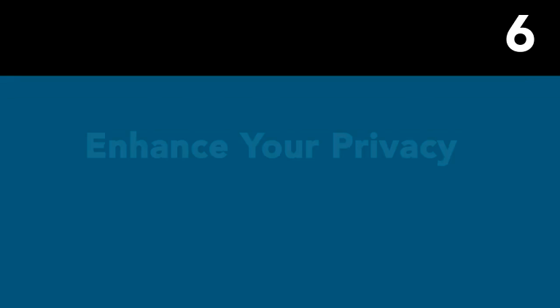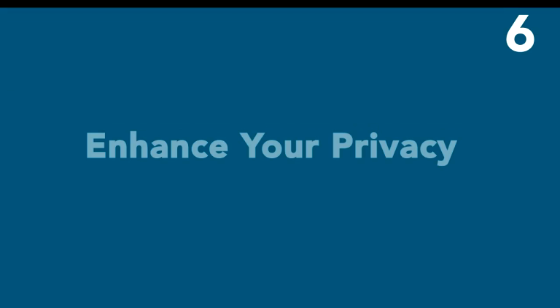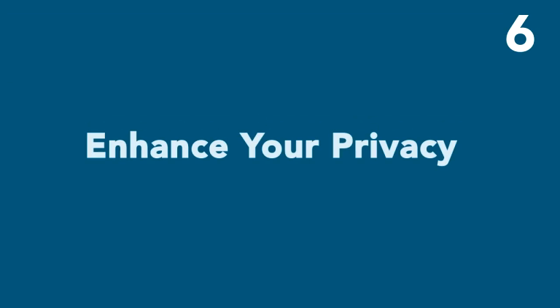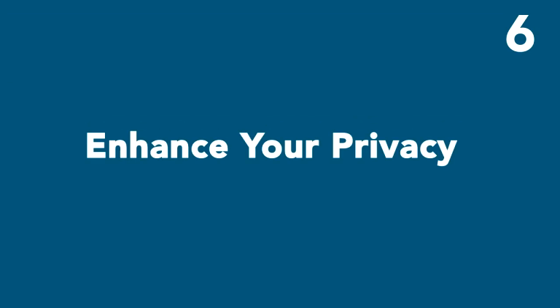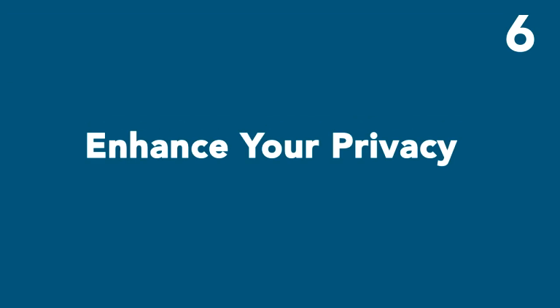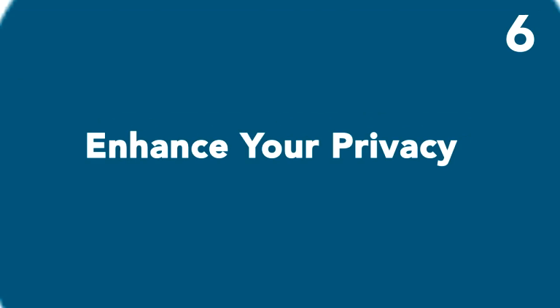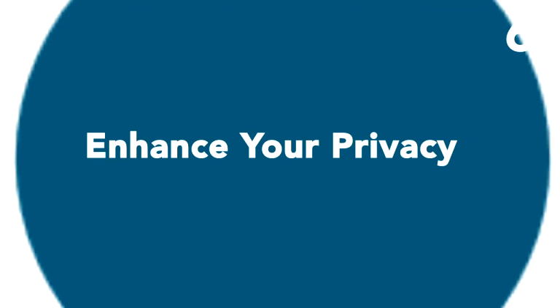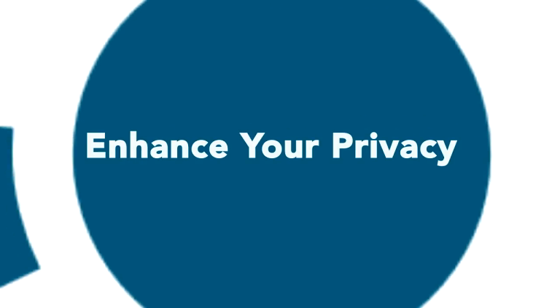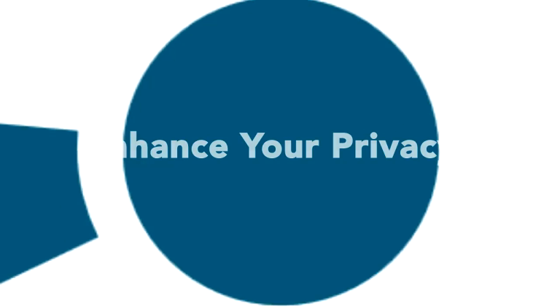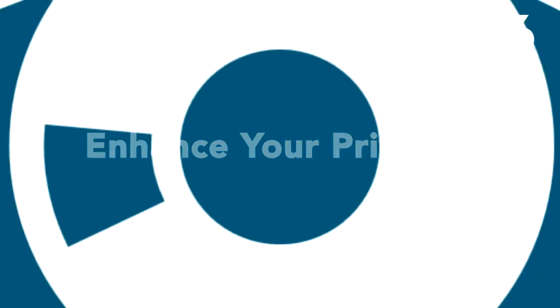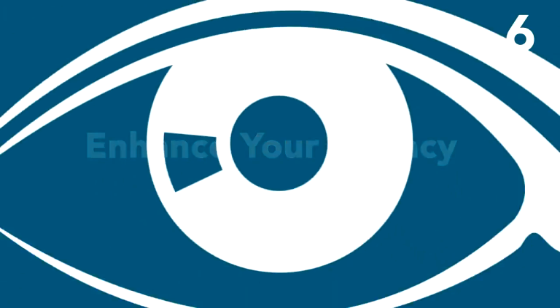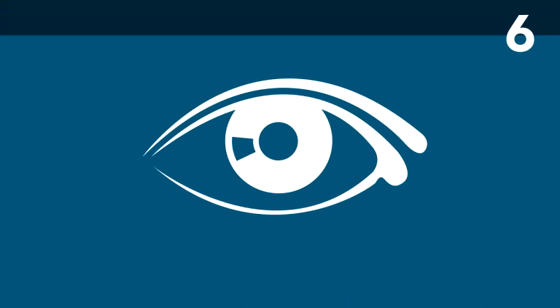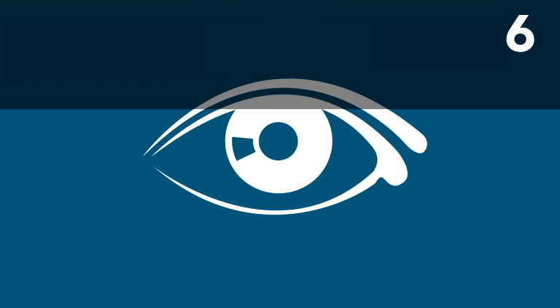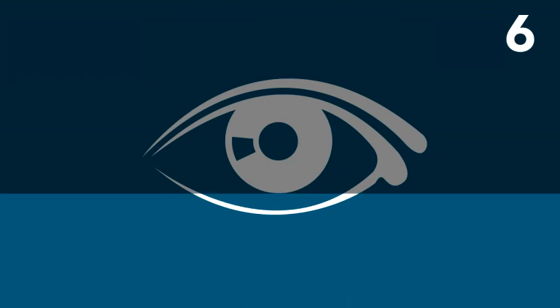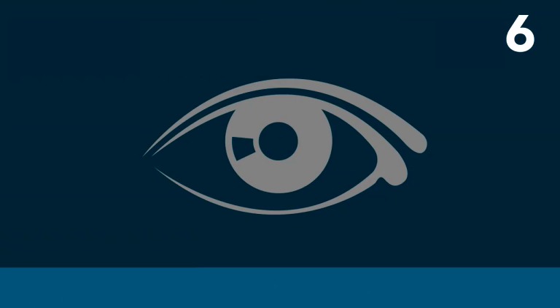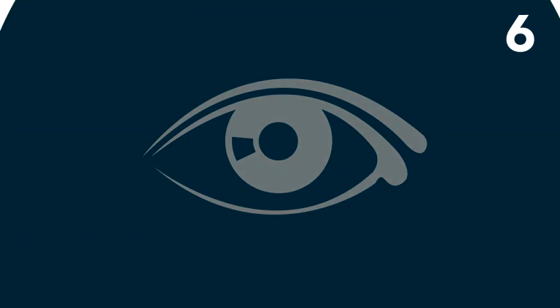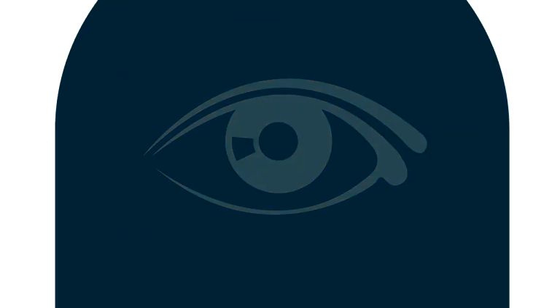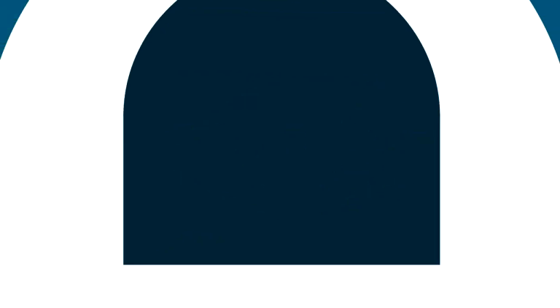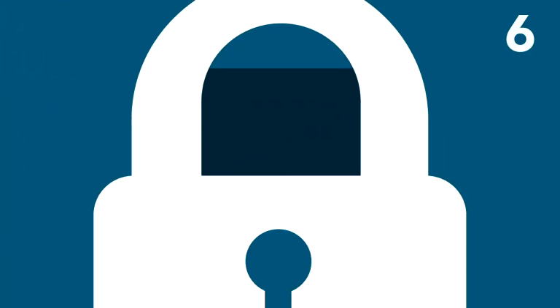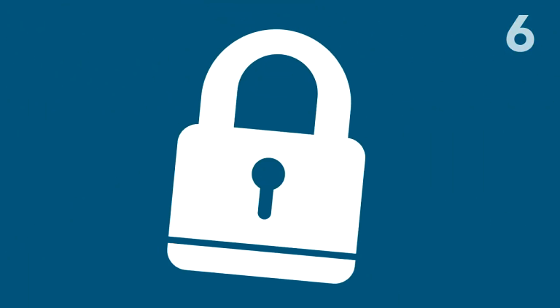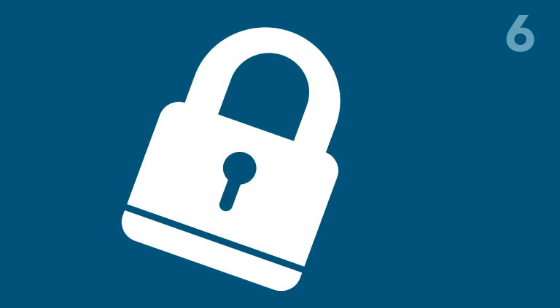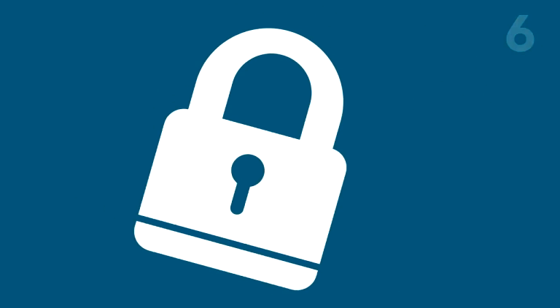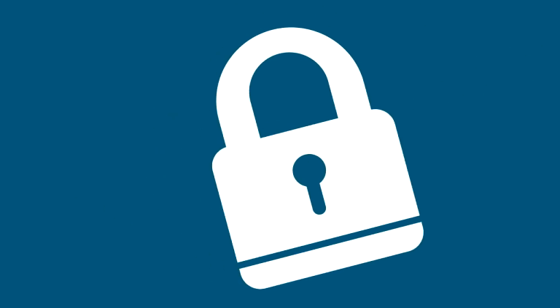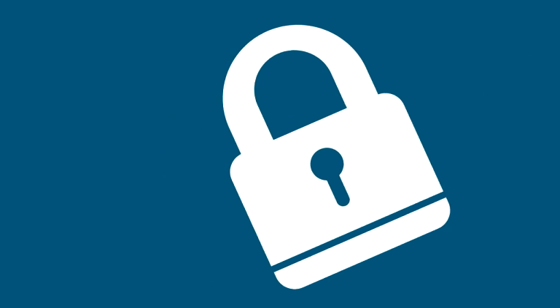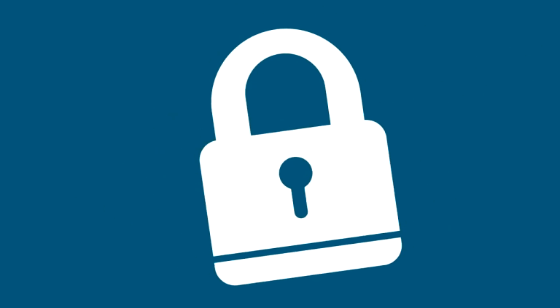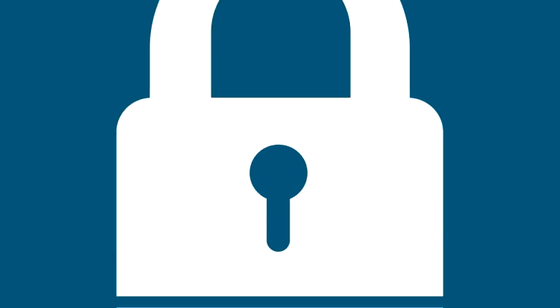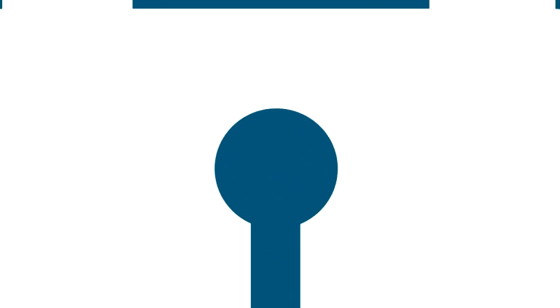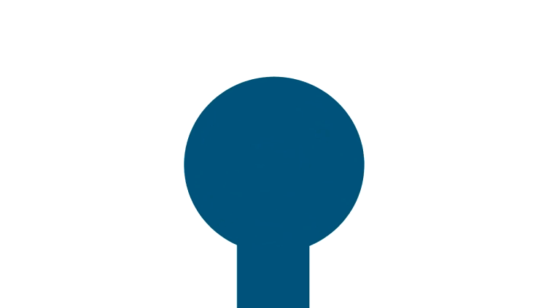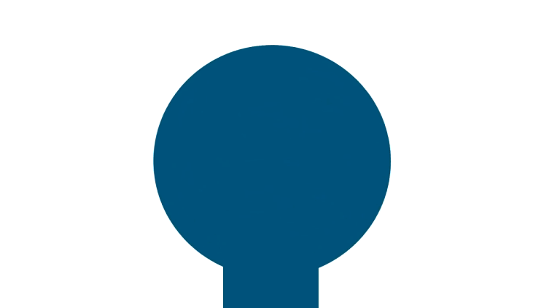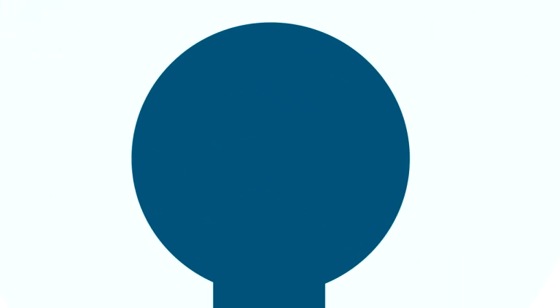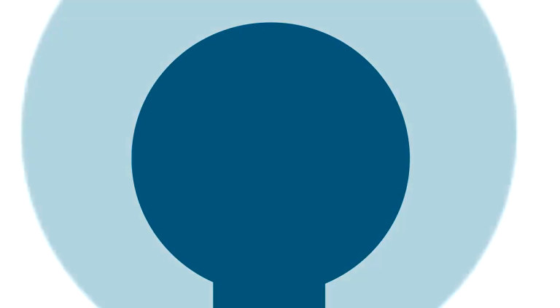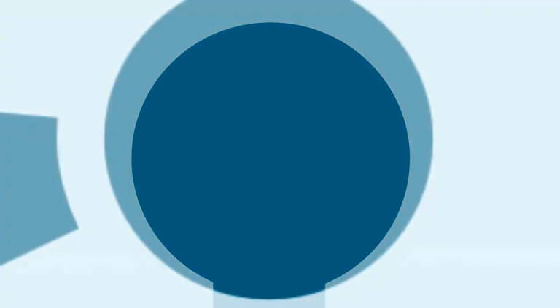Enhance your privacy. Tinting your vehicle can increase privacy and even help prevent theft by reducing the outside view of possessions inside the car.